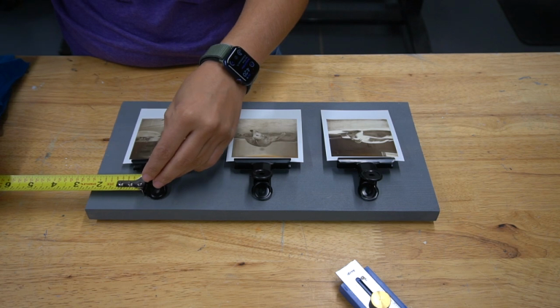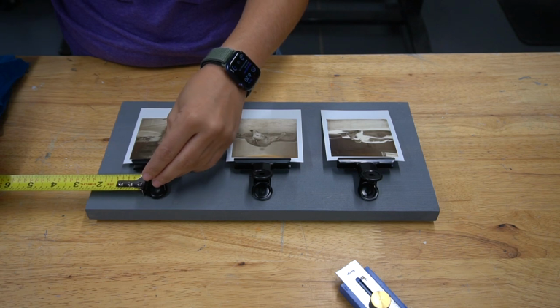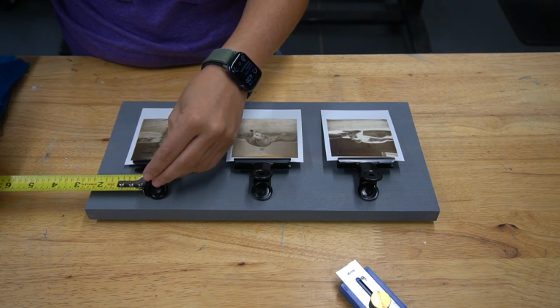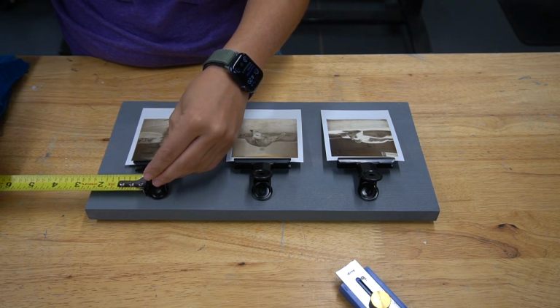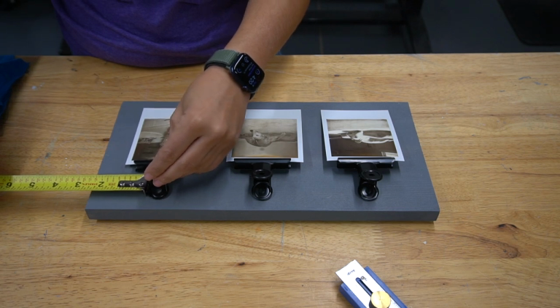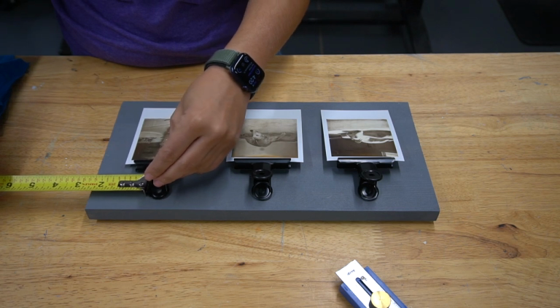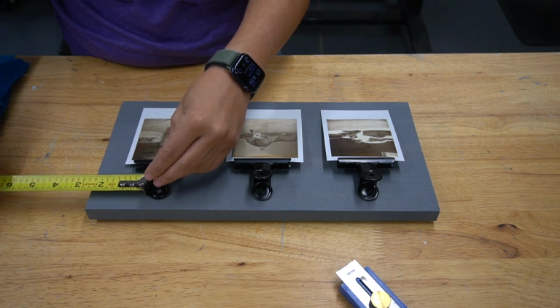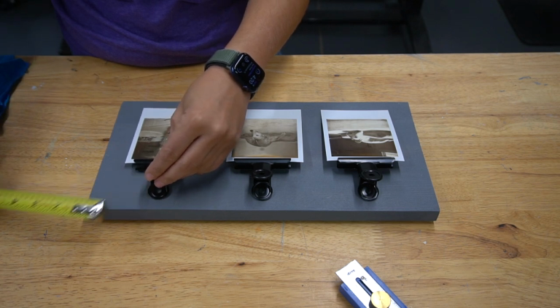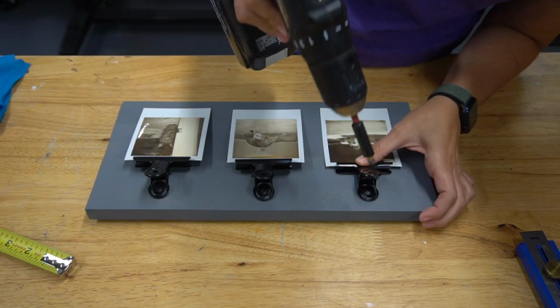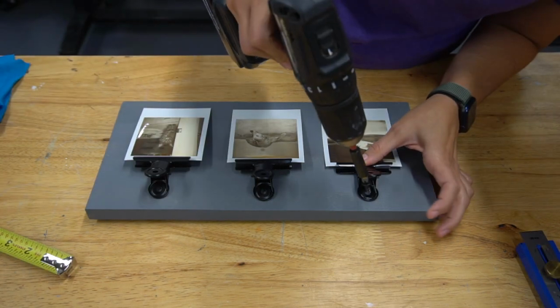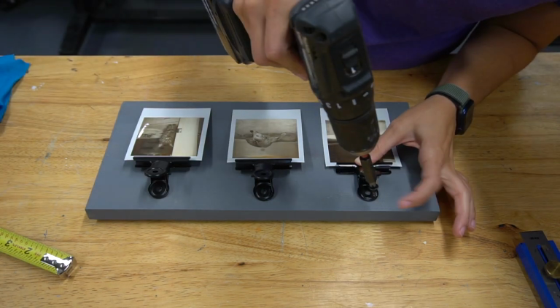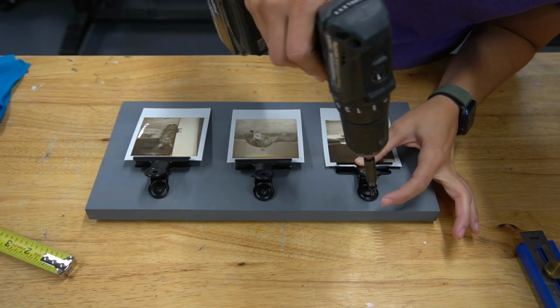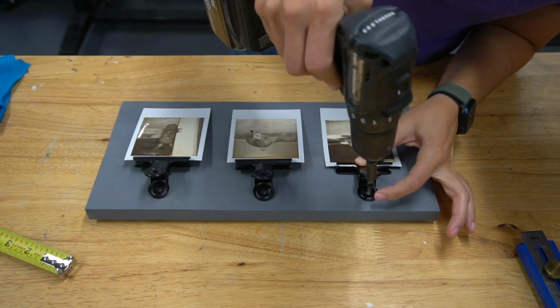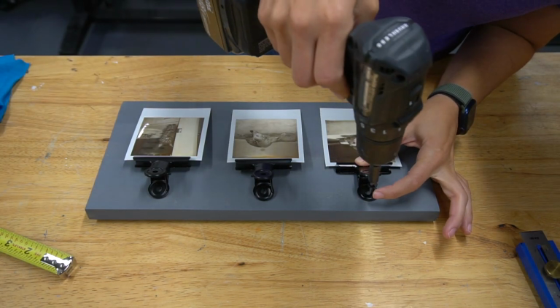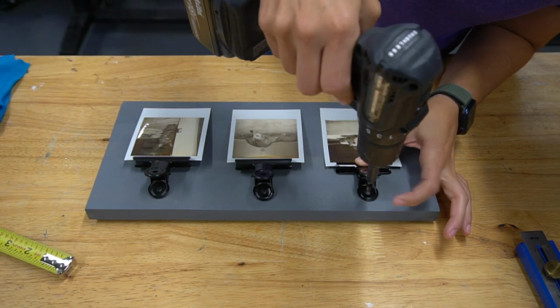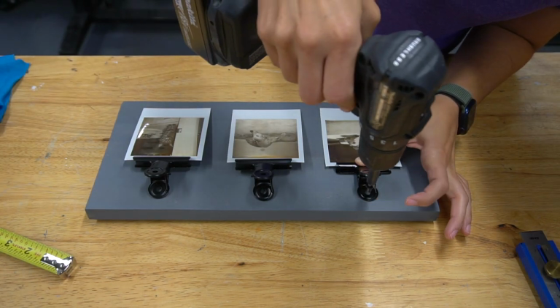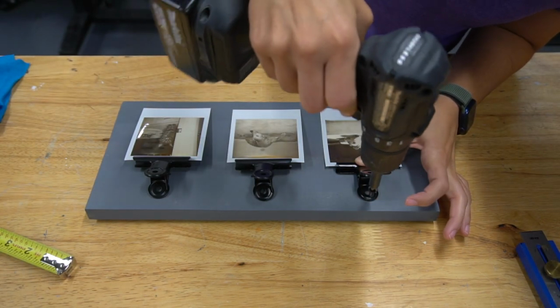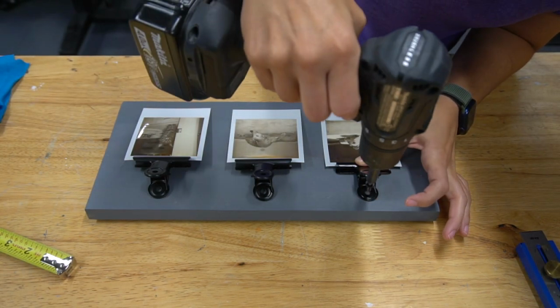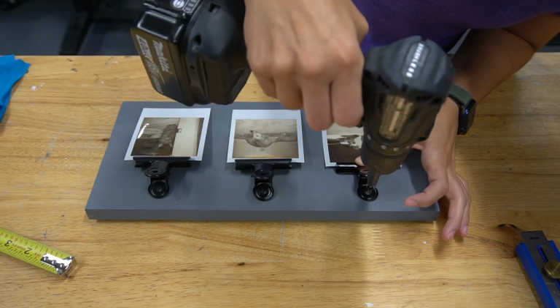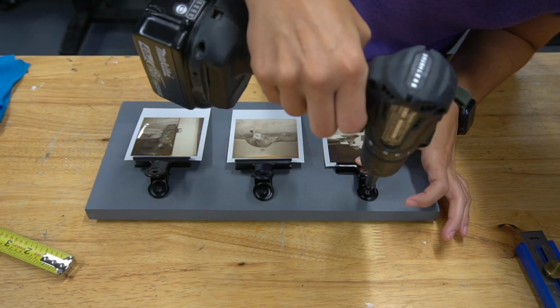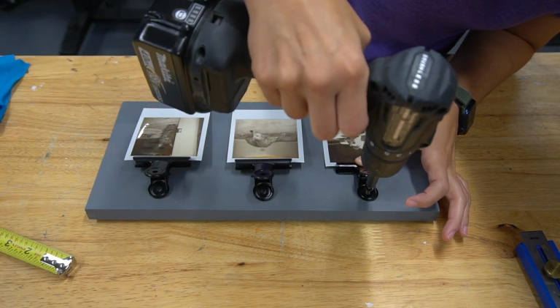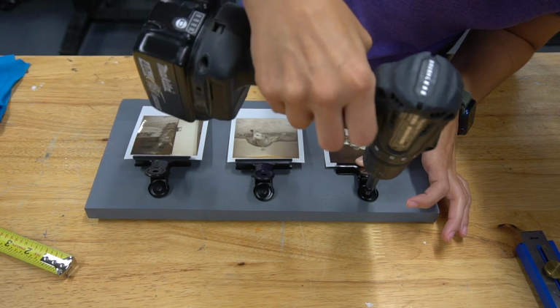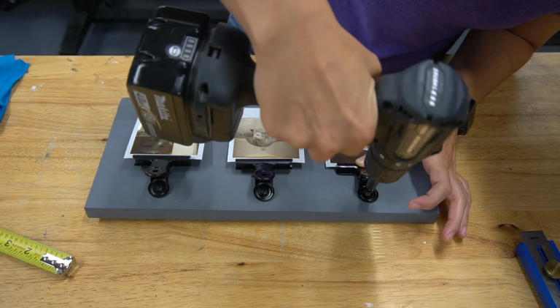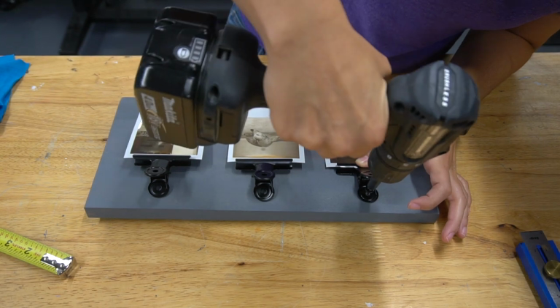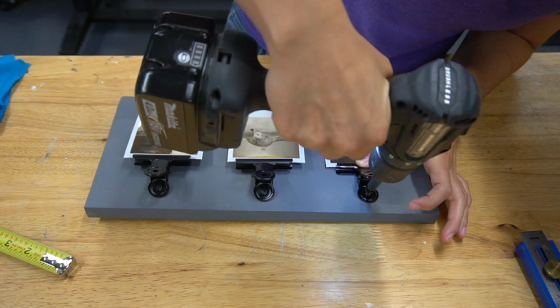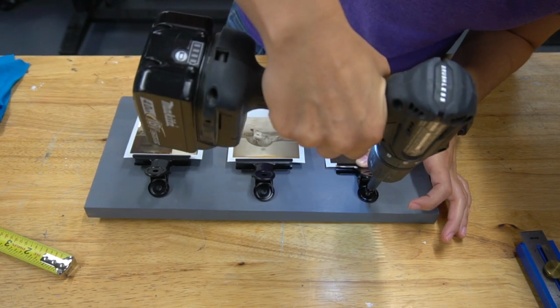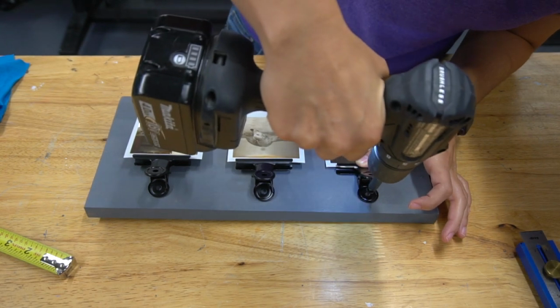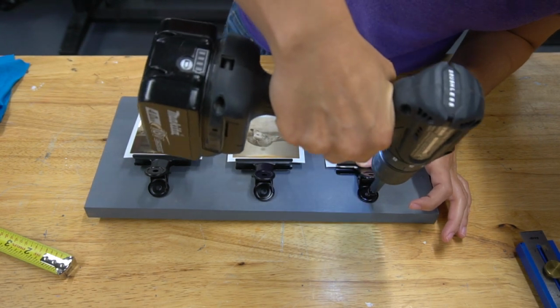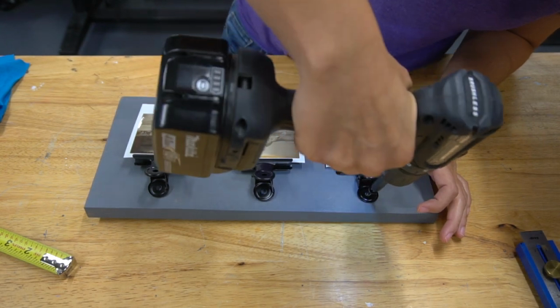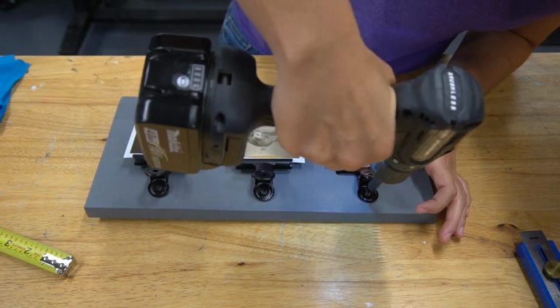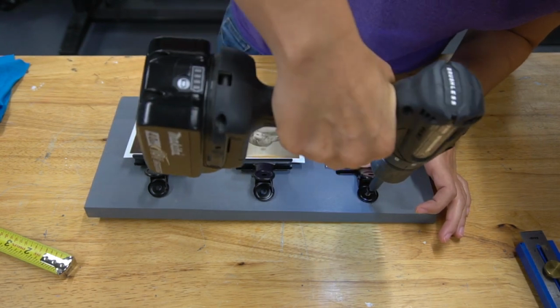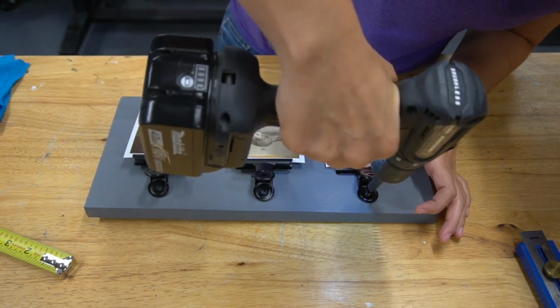Then I placed the clips and figured out the equal distance they need to be, and drilled them in place. This was a little difficult to get the drill behind the clip, but I used a longer drill bit attachment to get it in place.